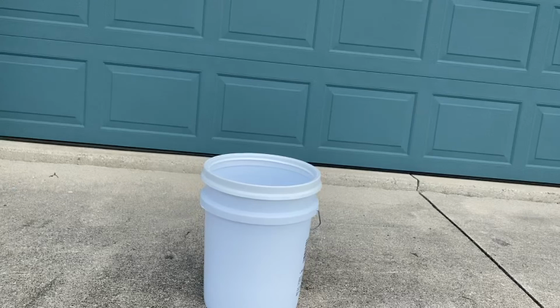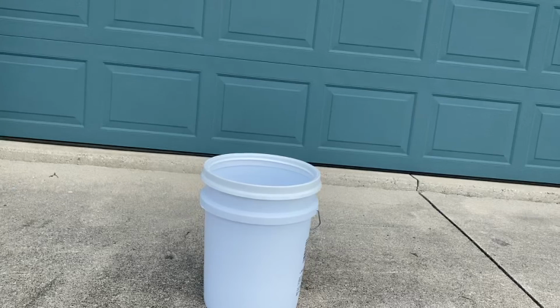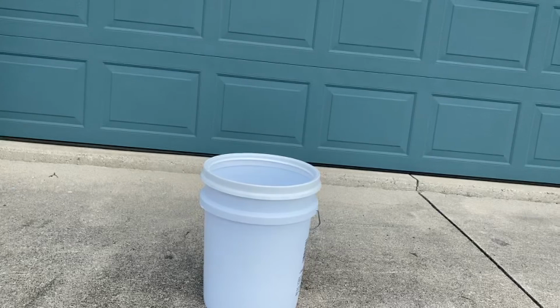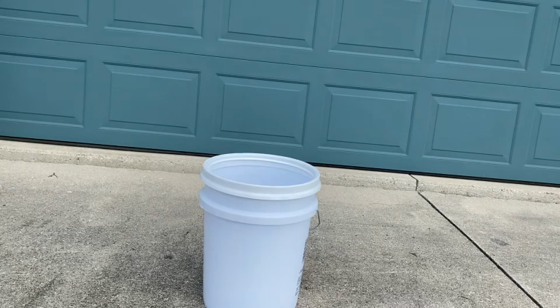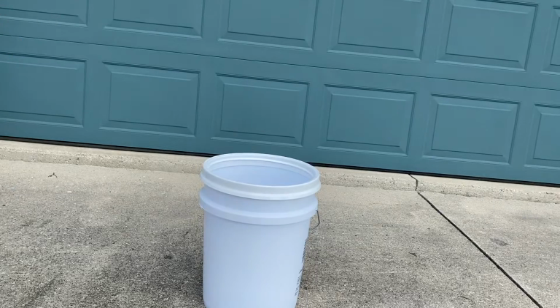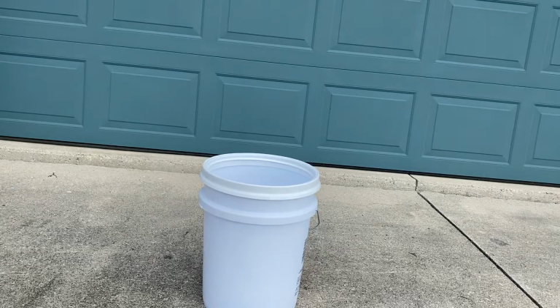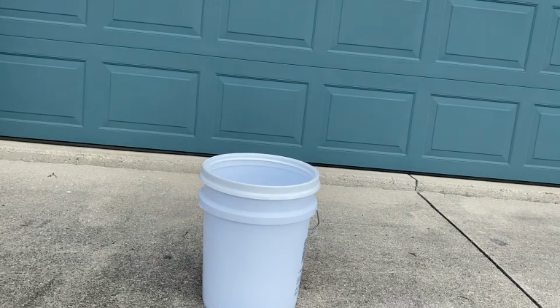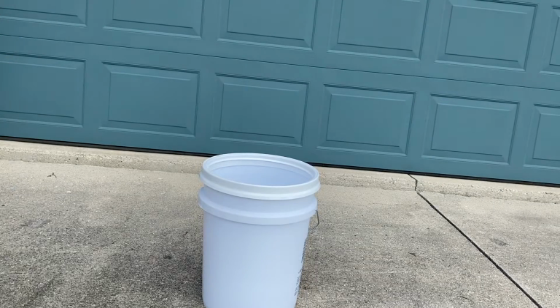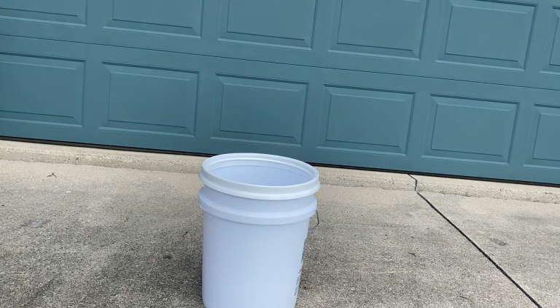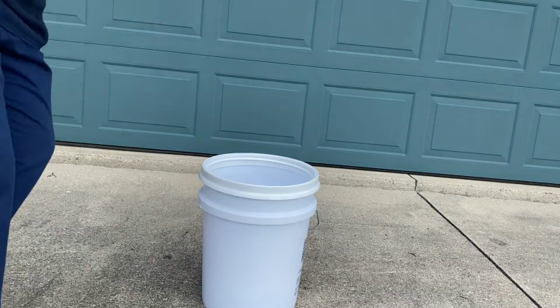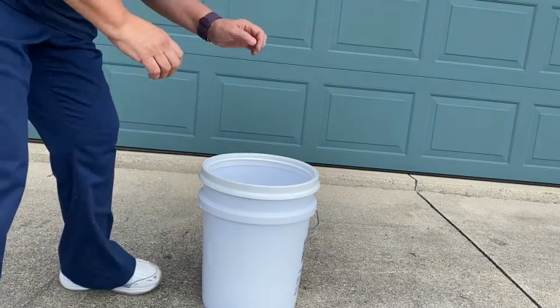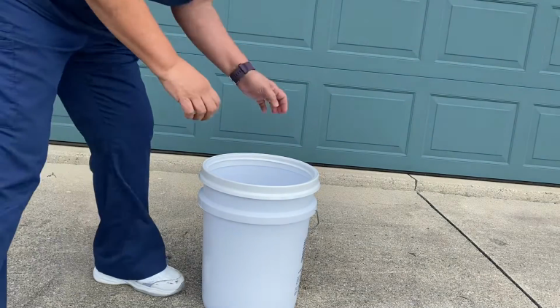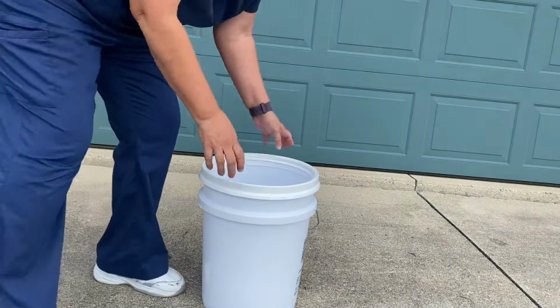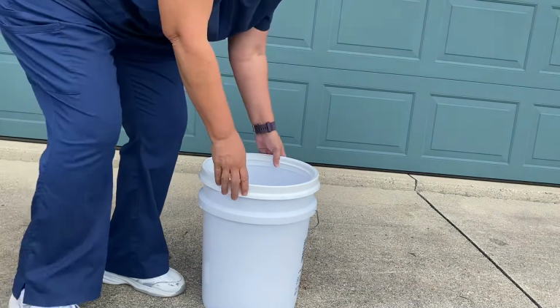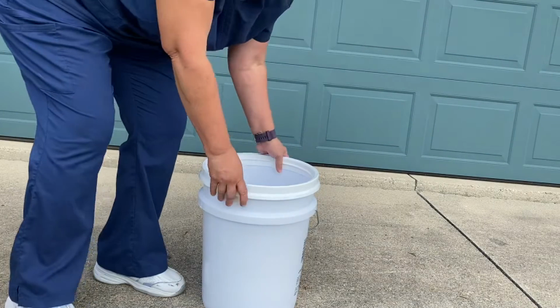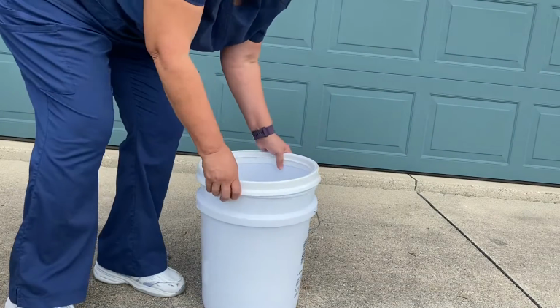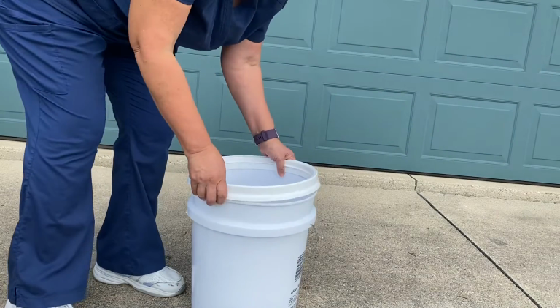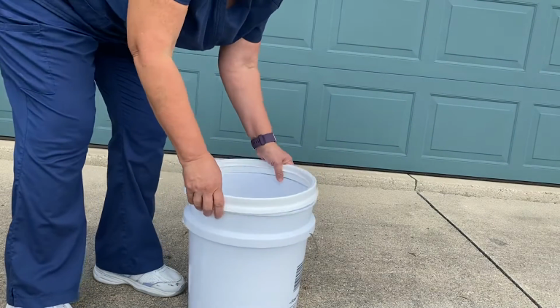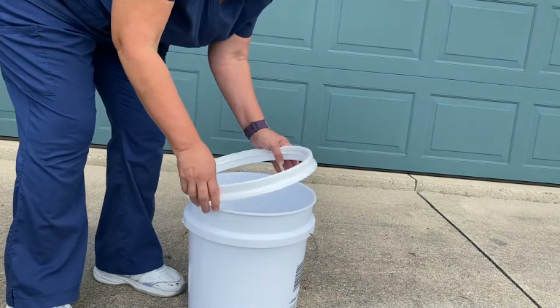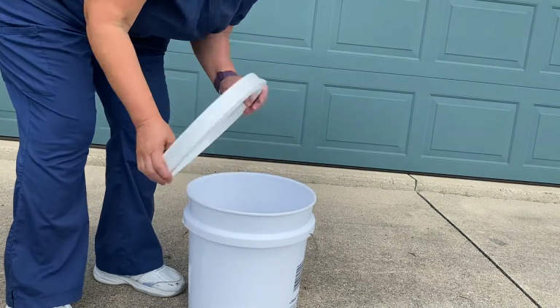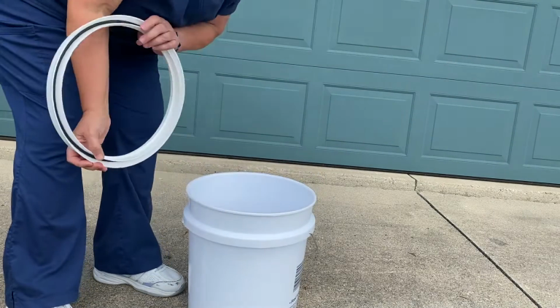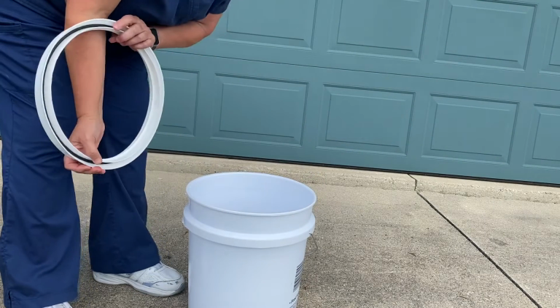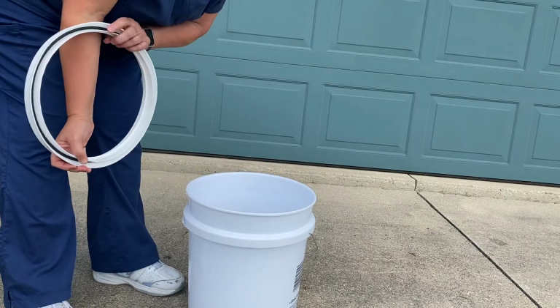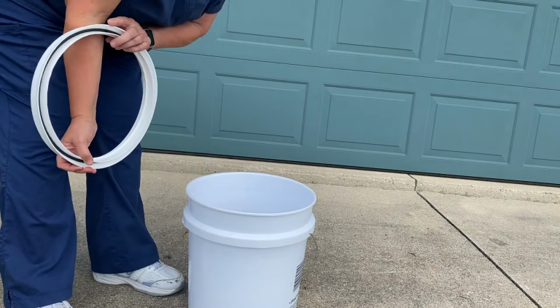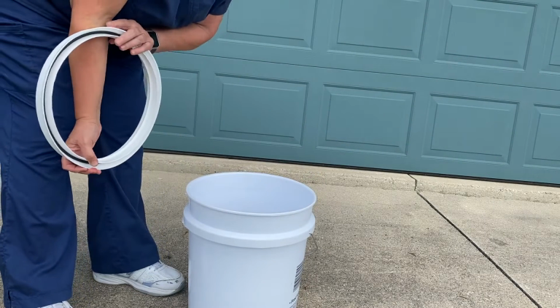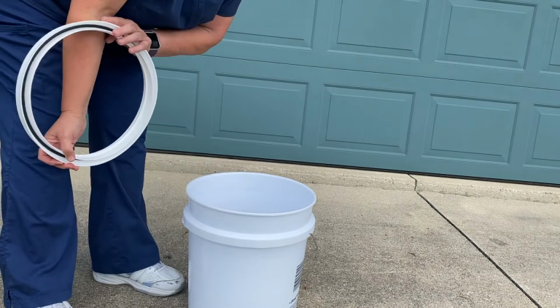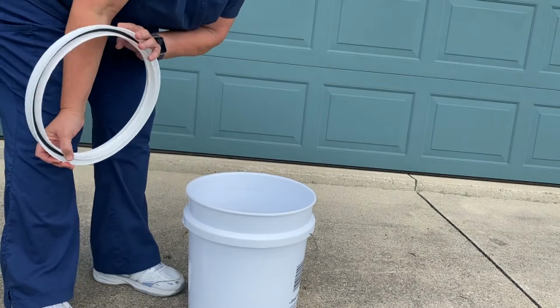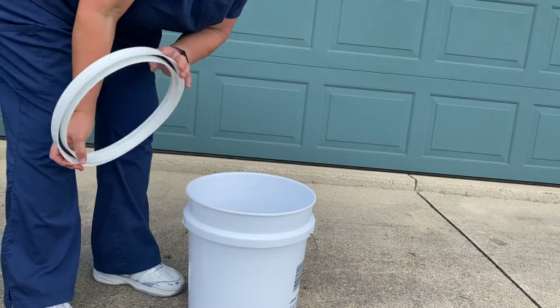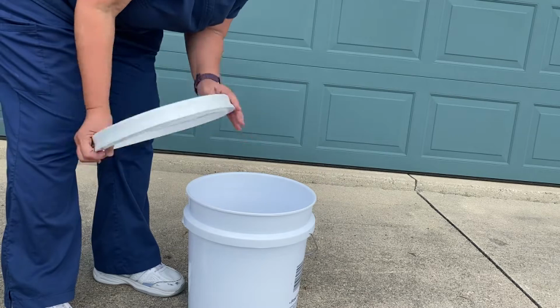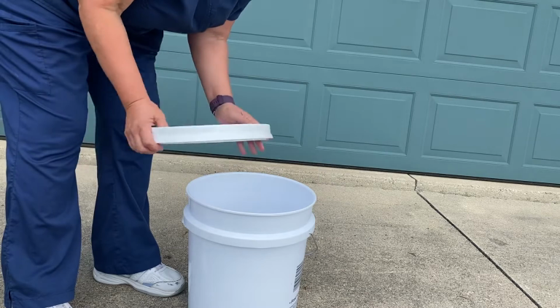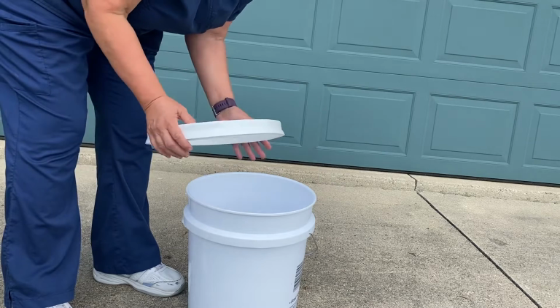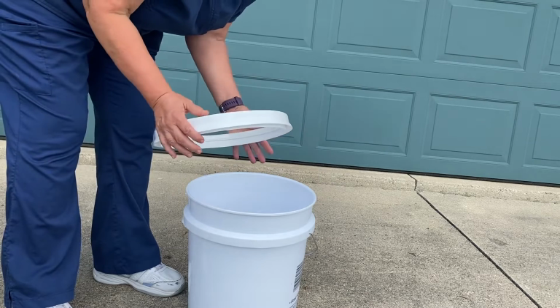Hi guys, this is Sally with Who's Your Prepping Nurse. I promised you a video on how to get these lids on easily.